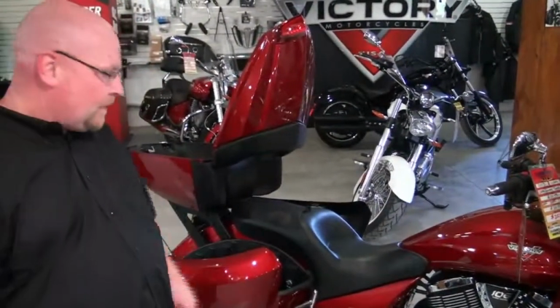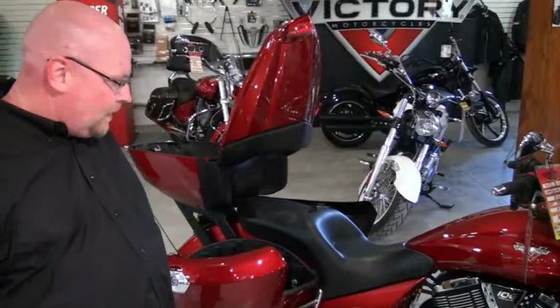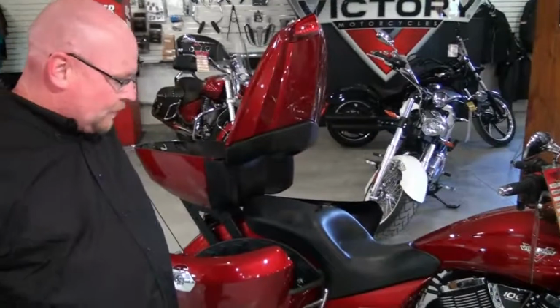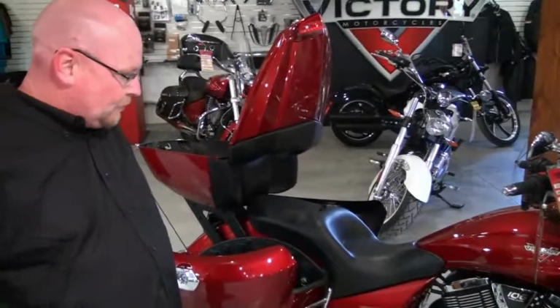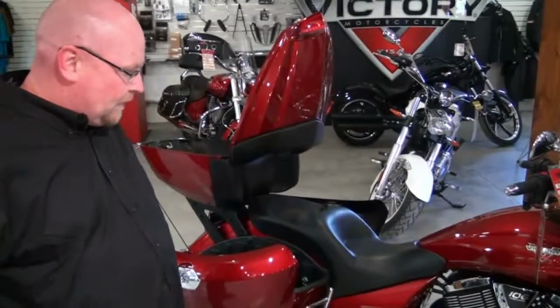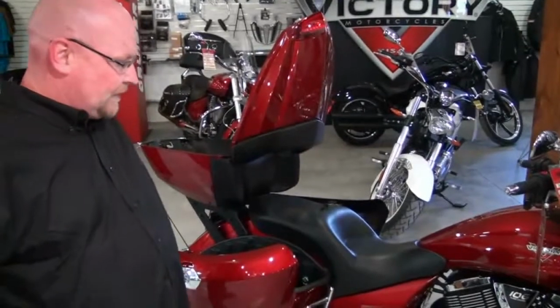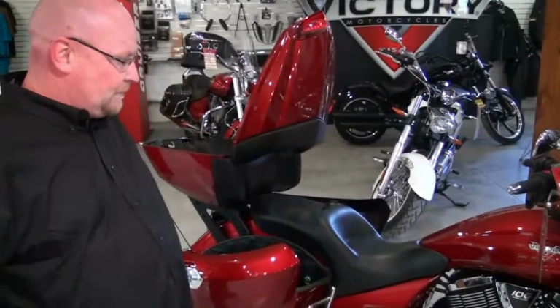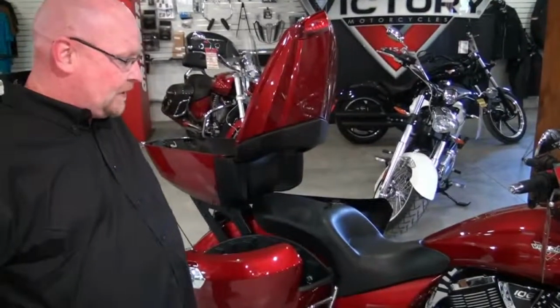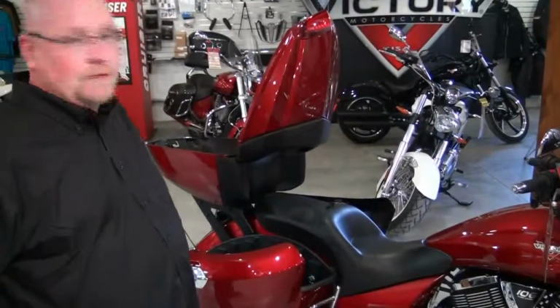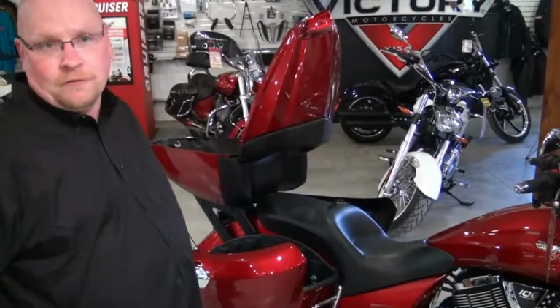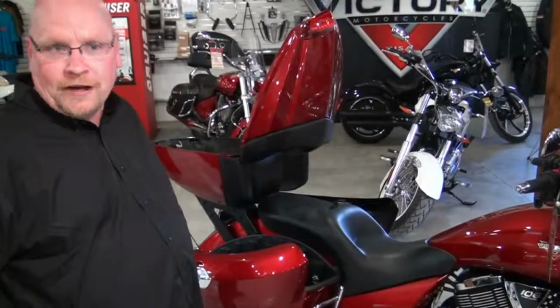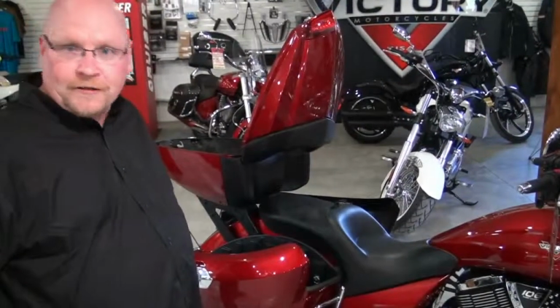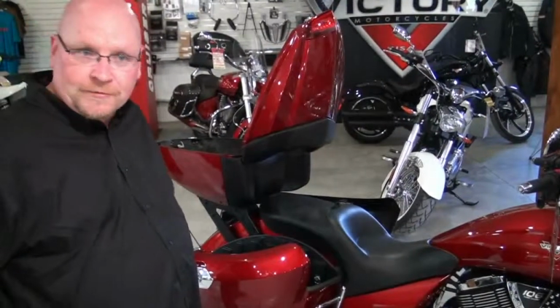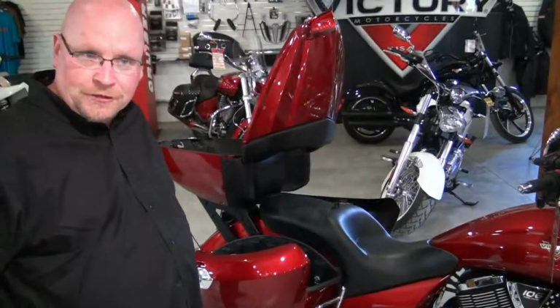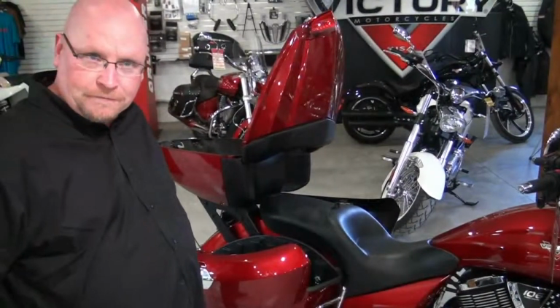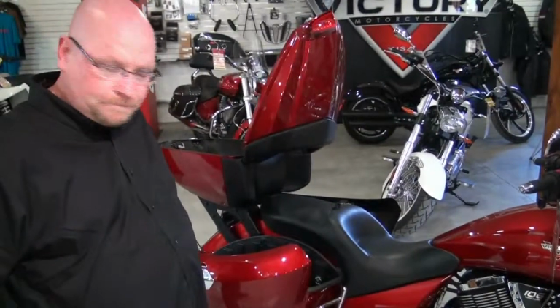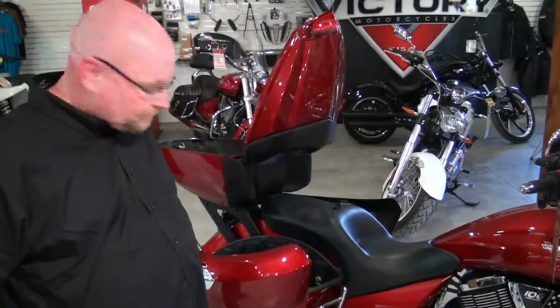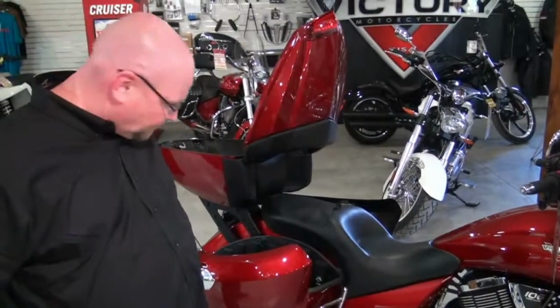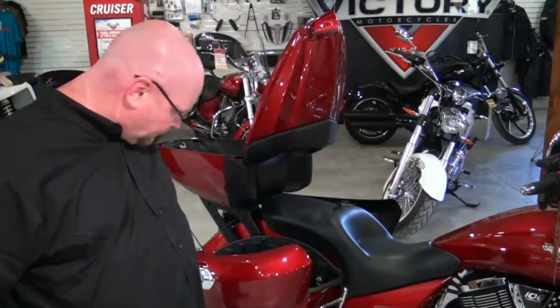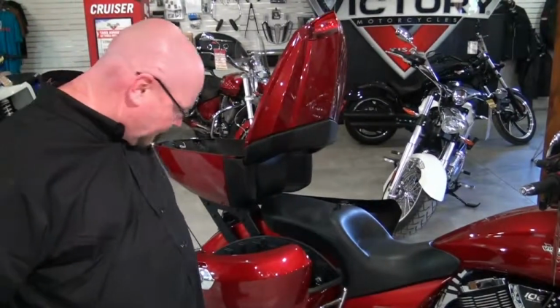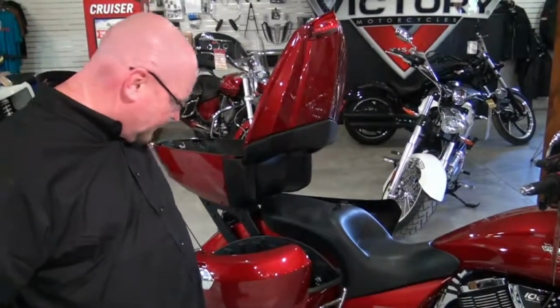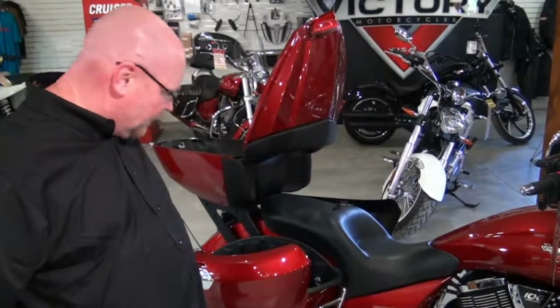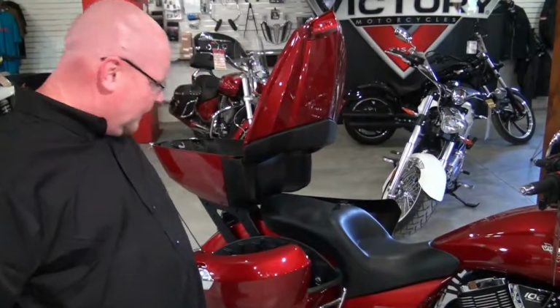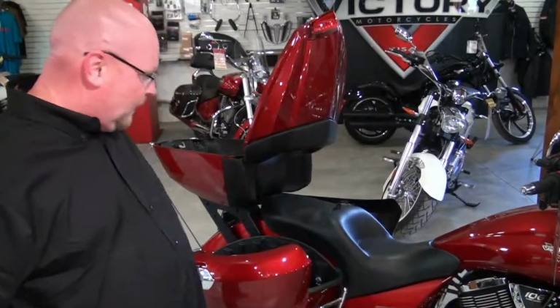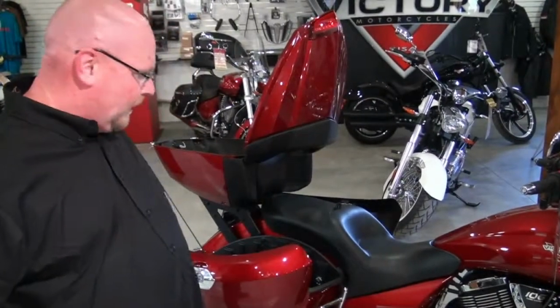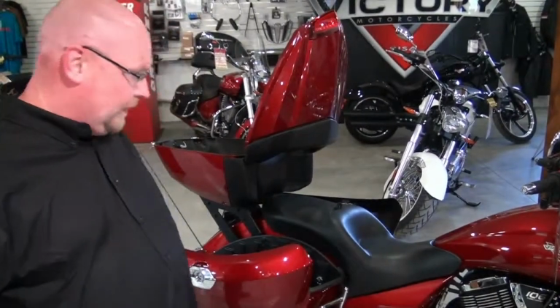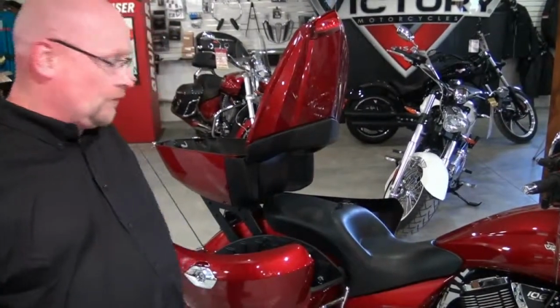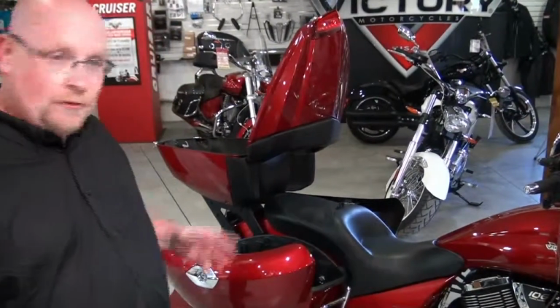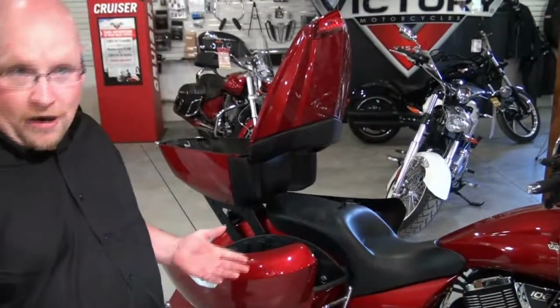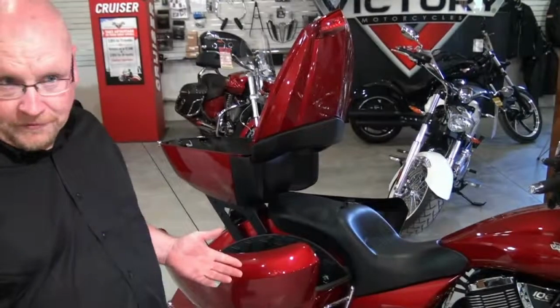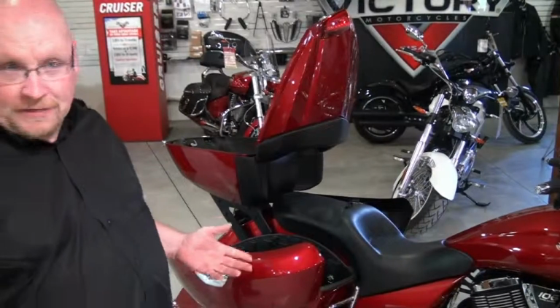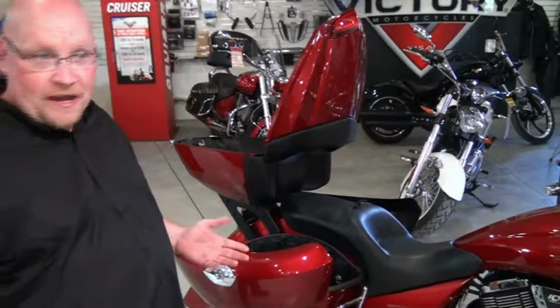It's also a six-speed overdrive transmission, and it also offers ABS.